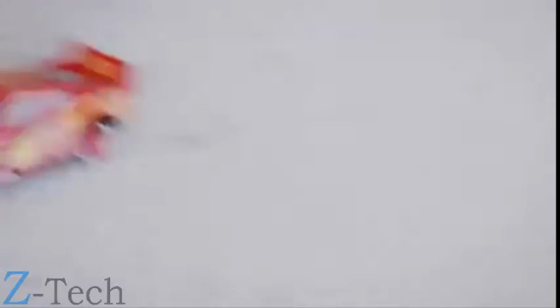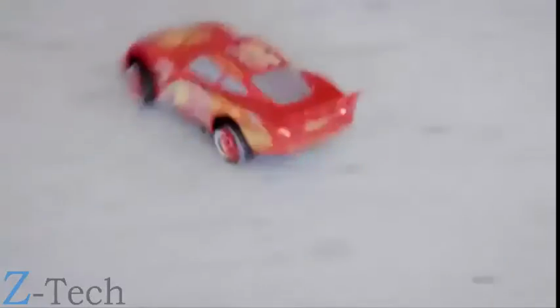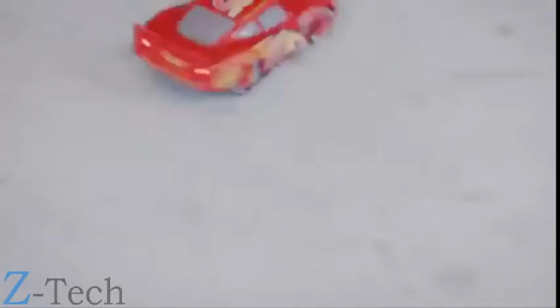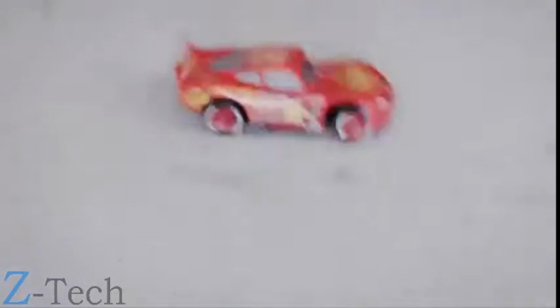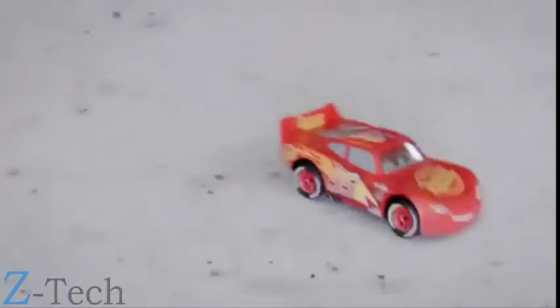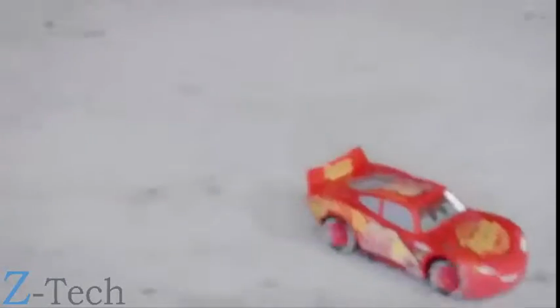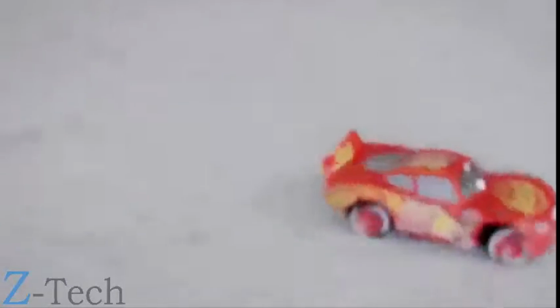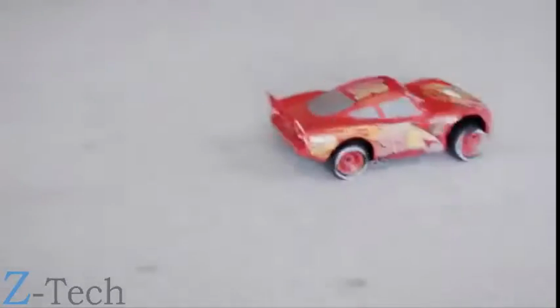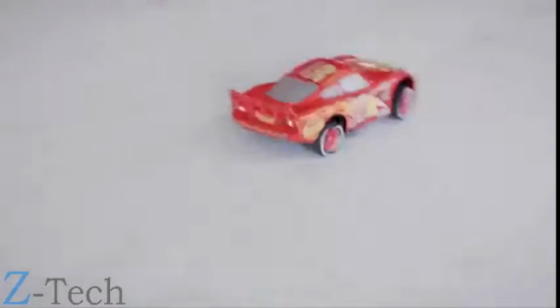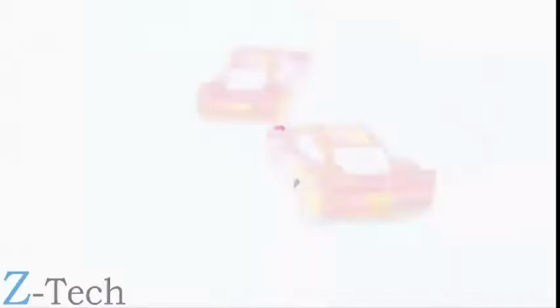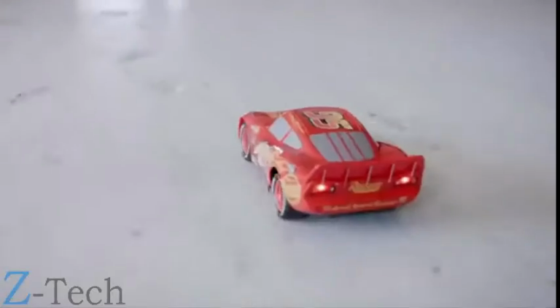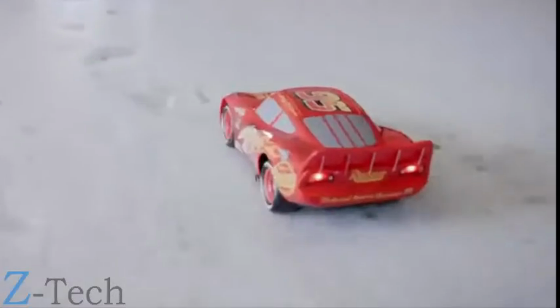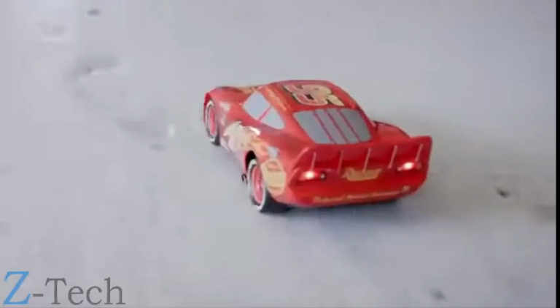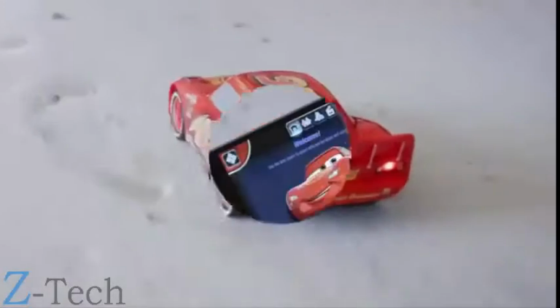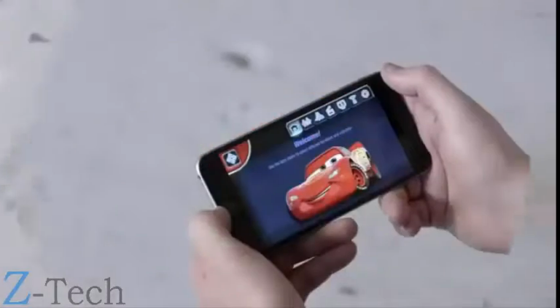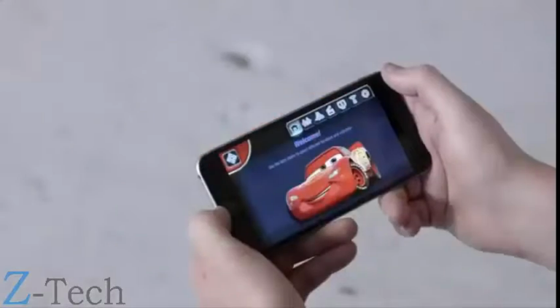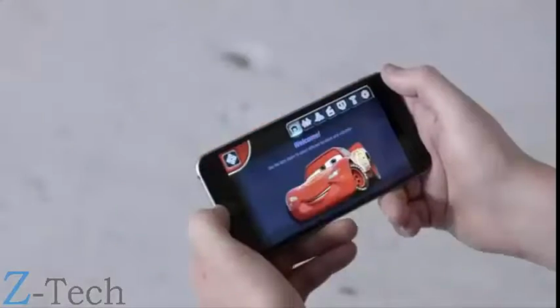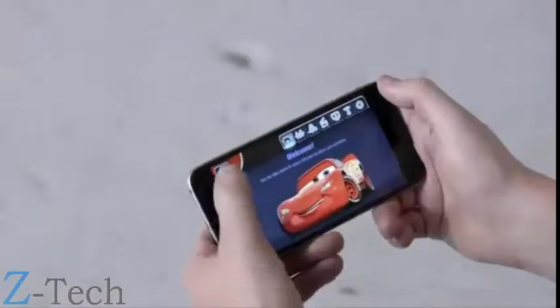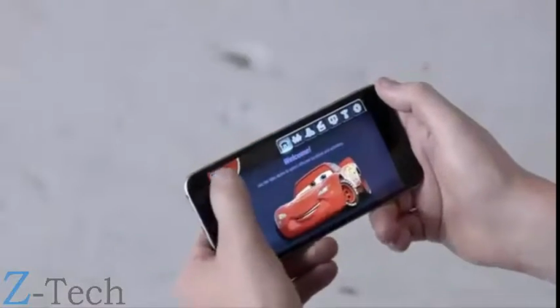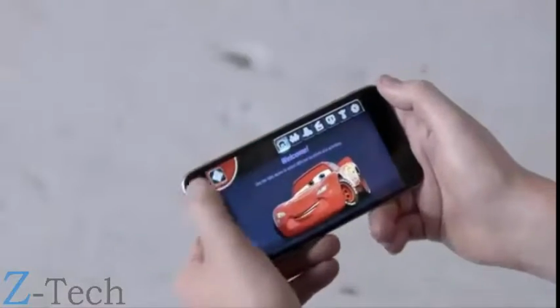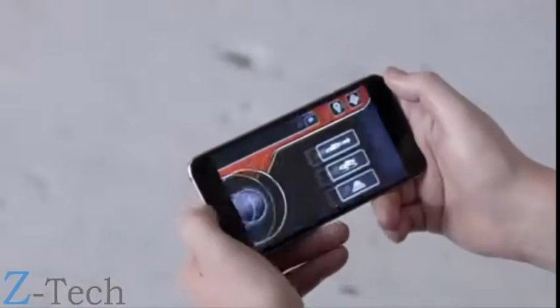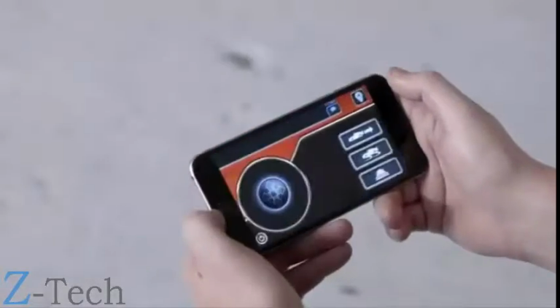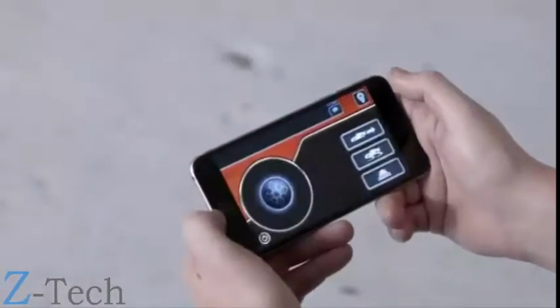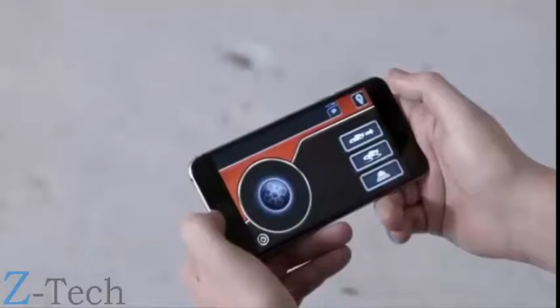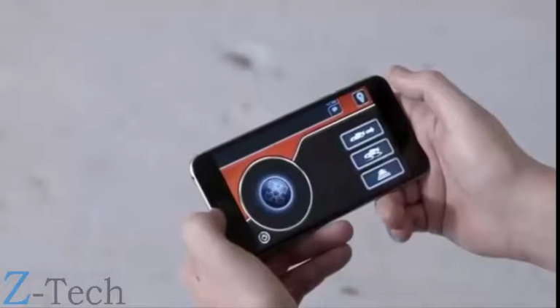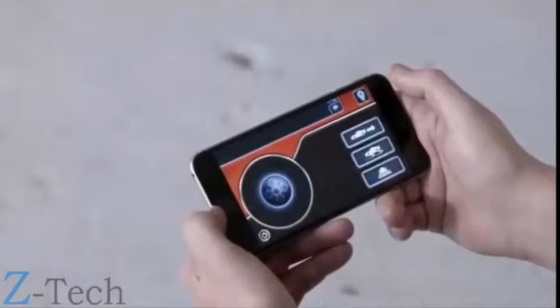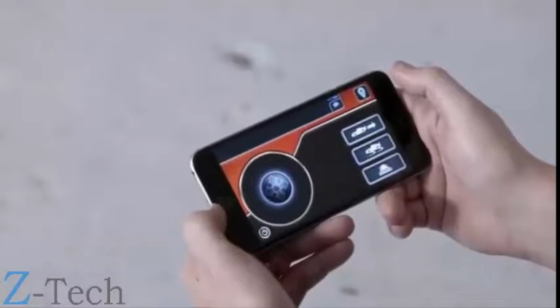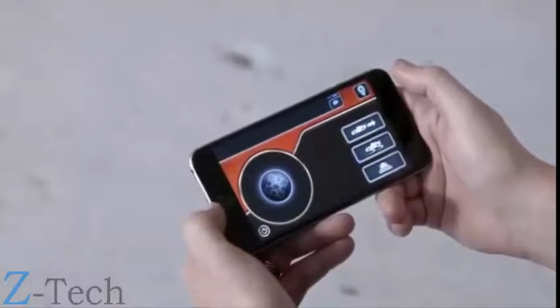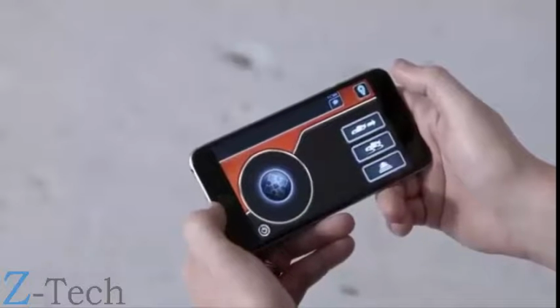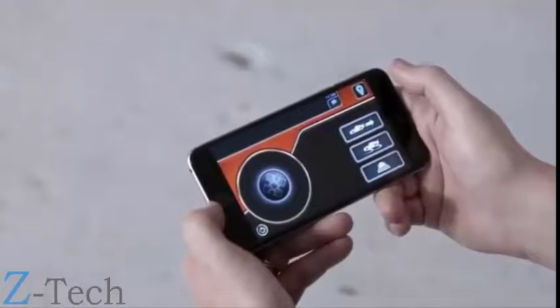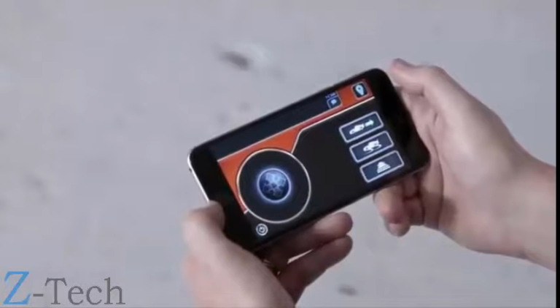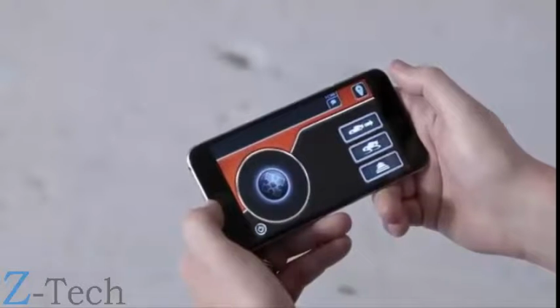Driving is what Lightning McQueen does best. If you aren't already in free drive, tap the directional pad in the upper left to get cruising.